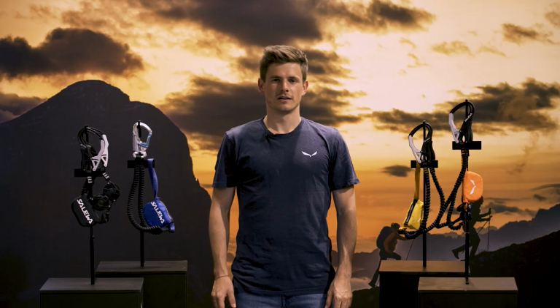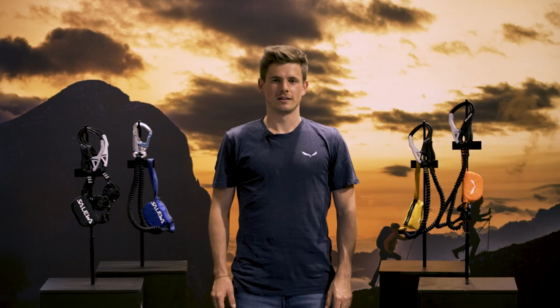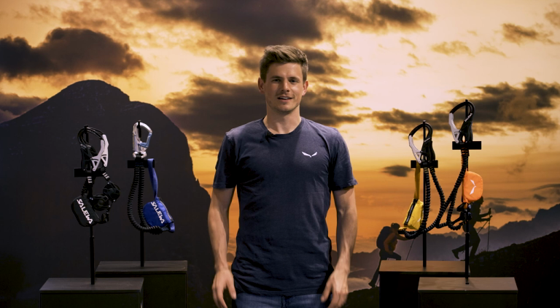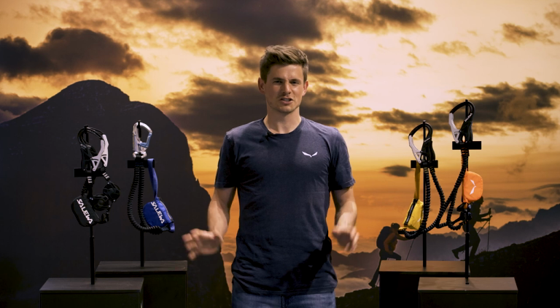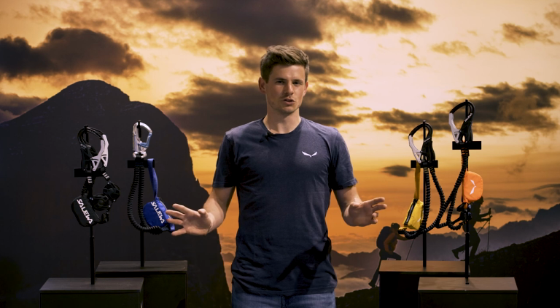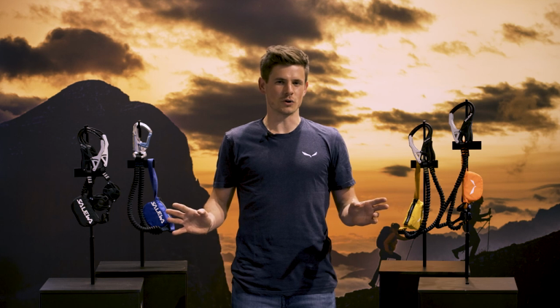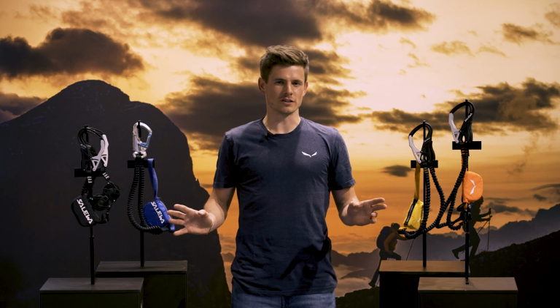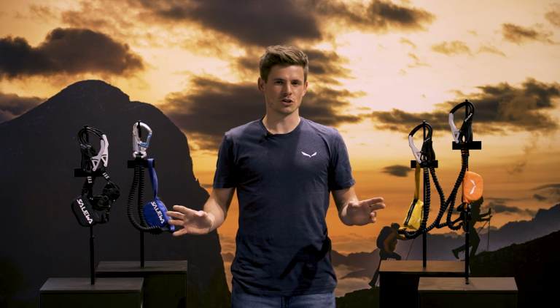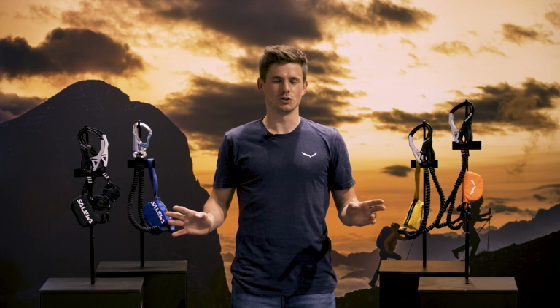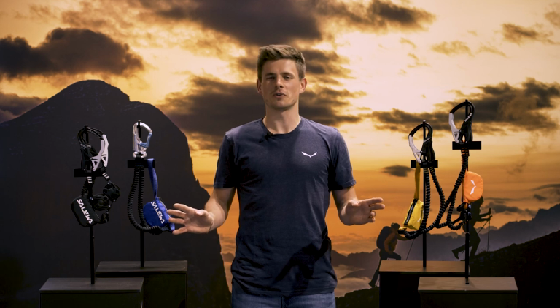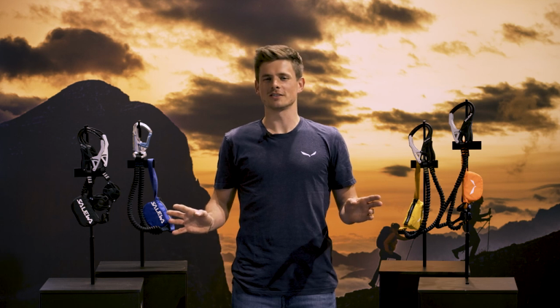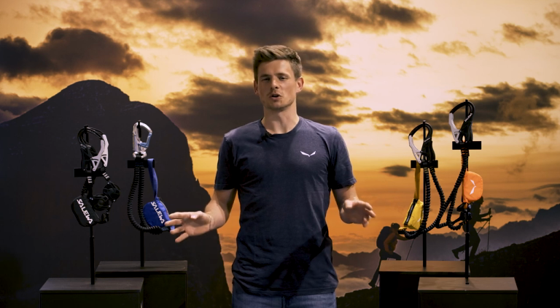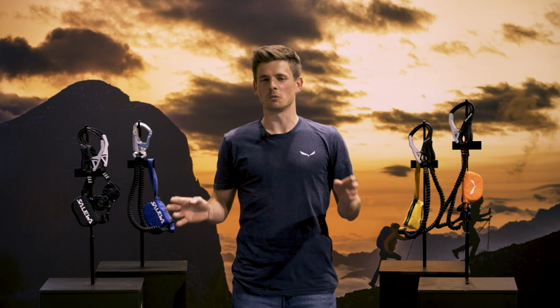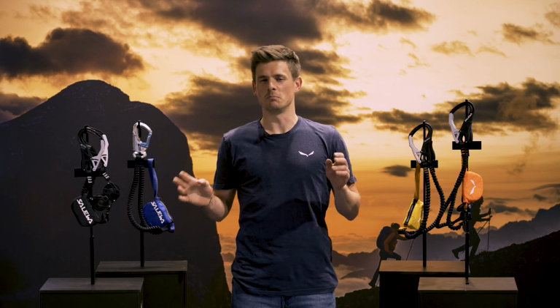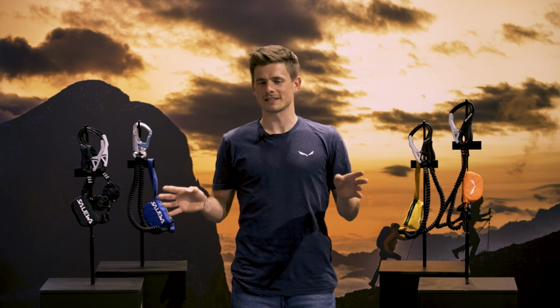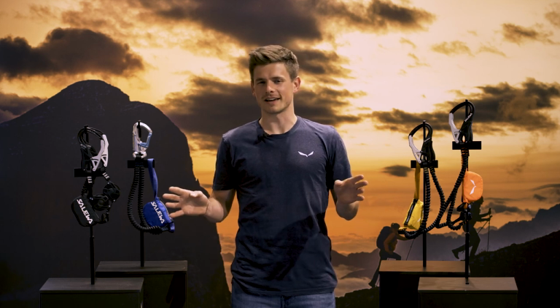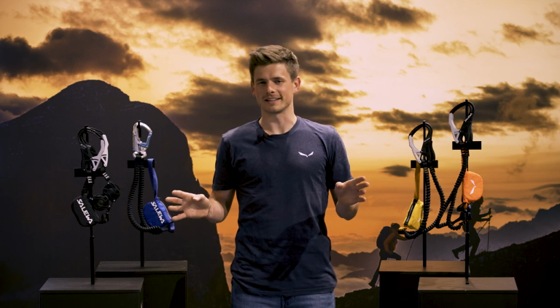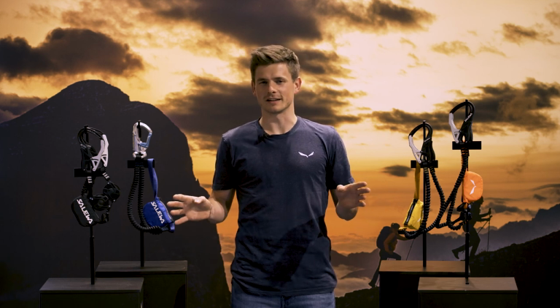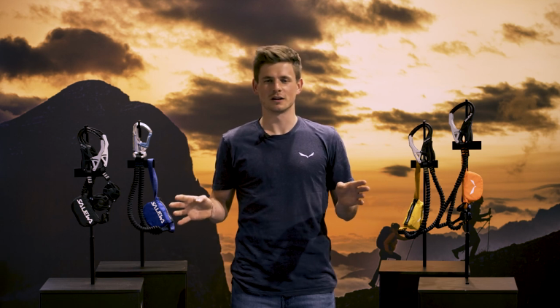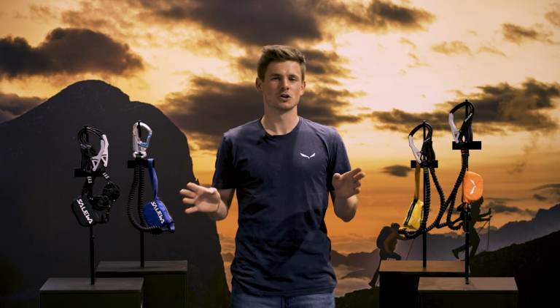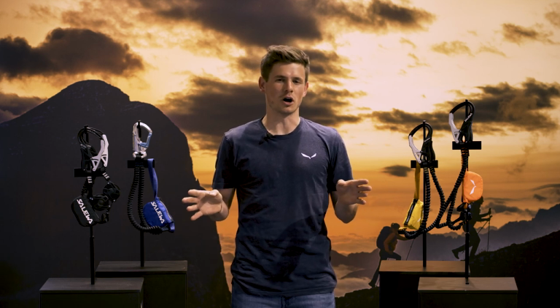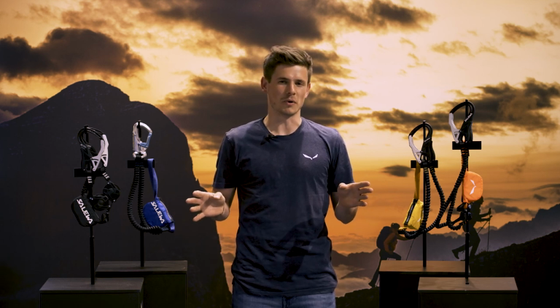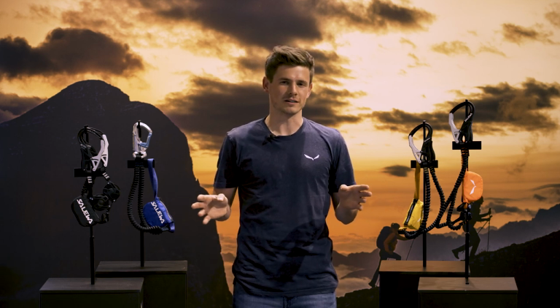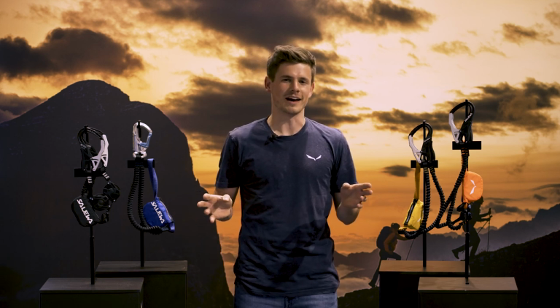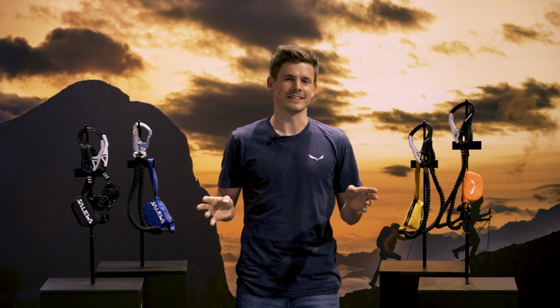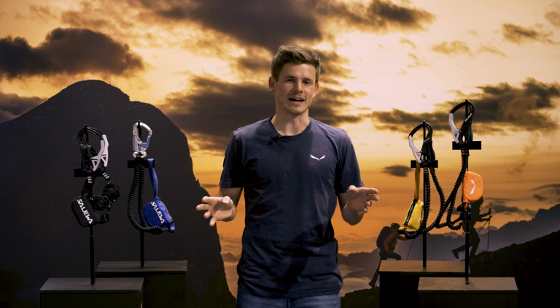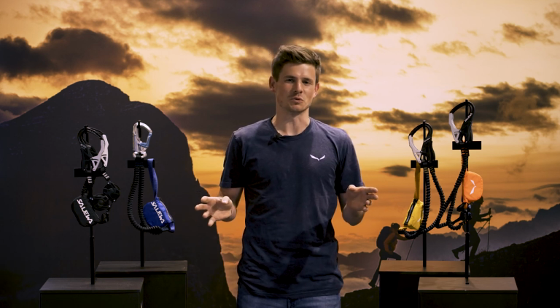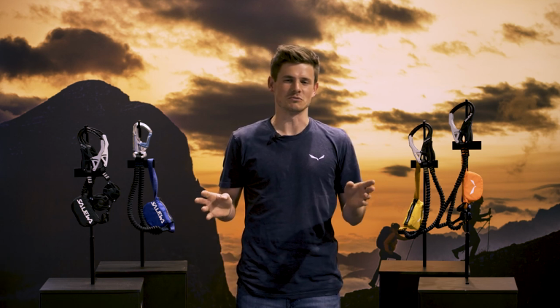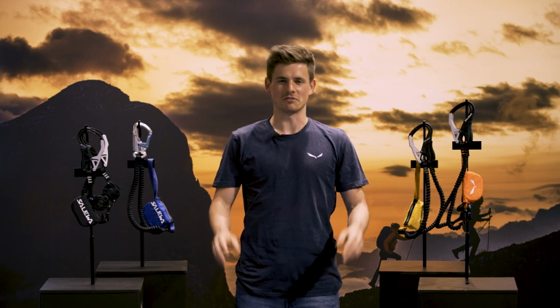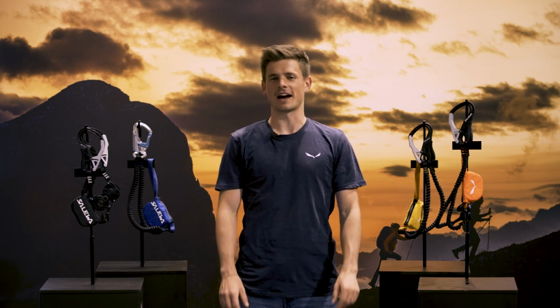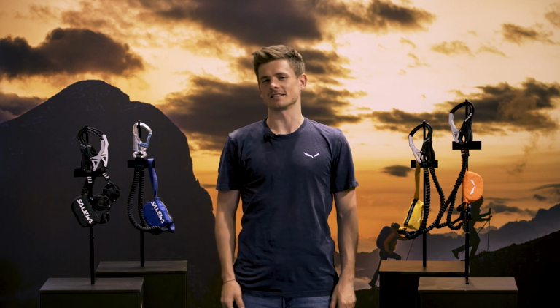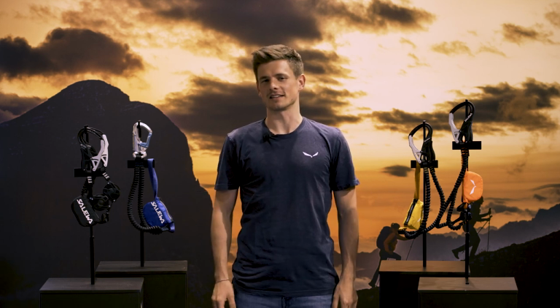In this new range, you find your best handling, compact and lightweight Via Ferrata sets.